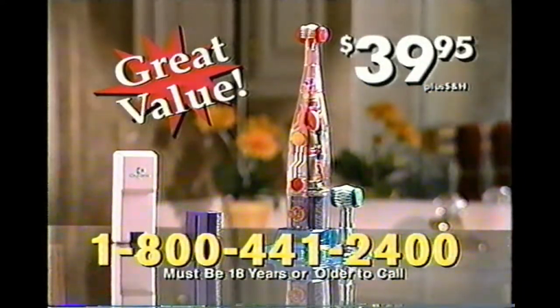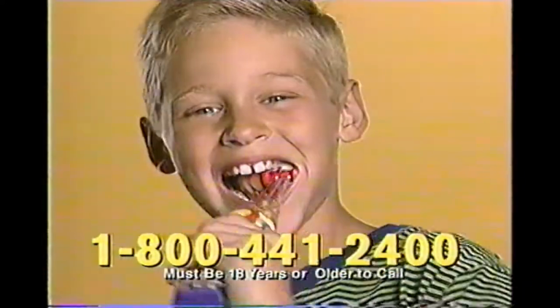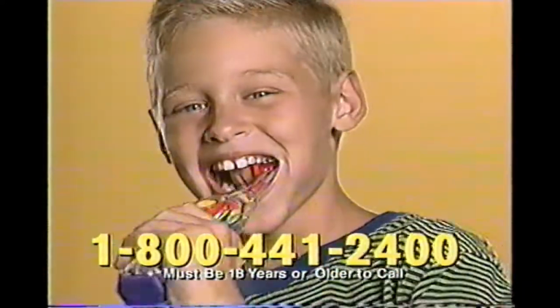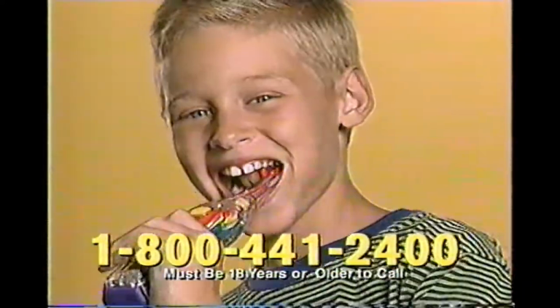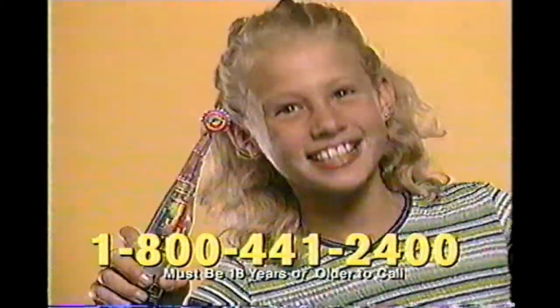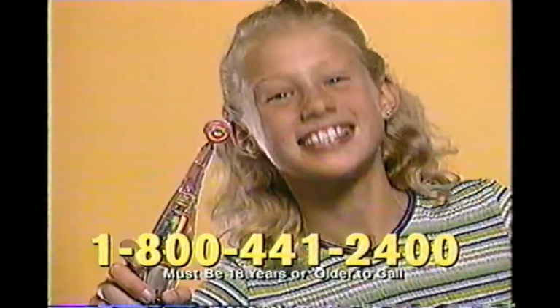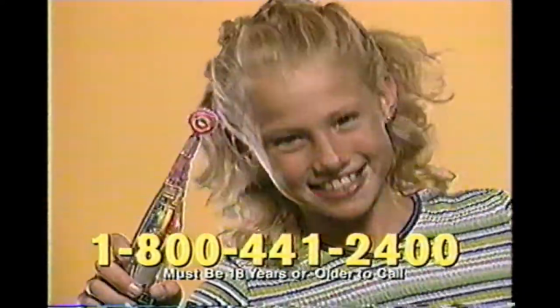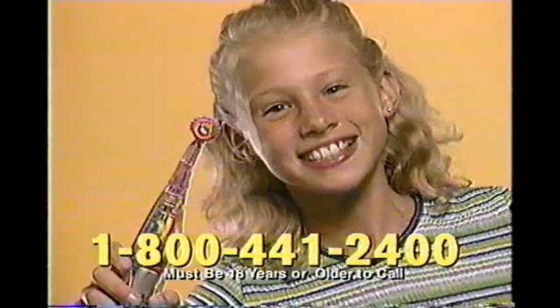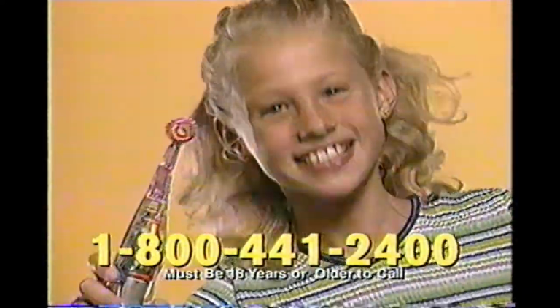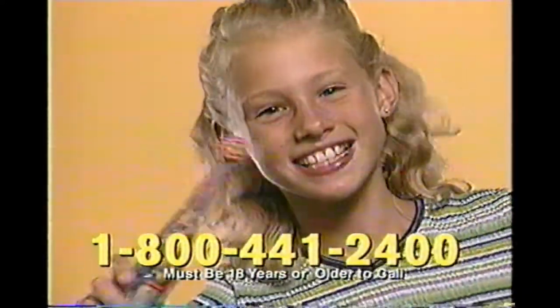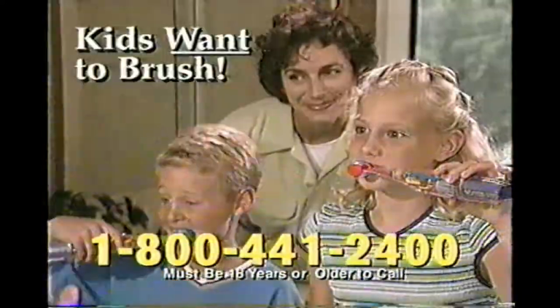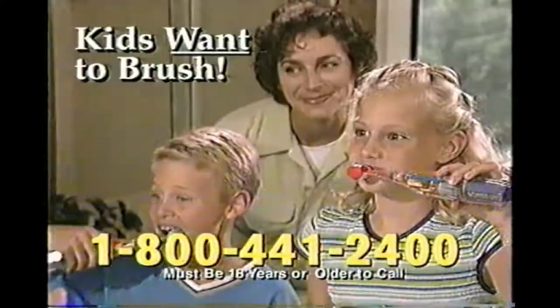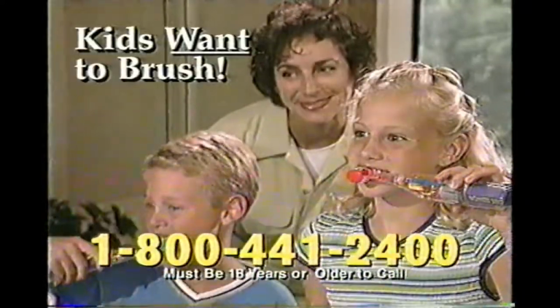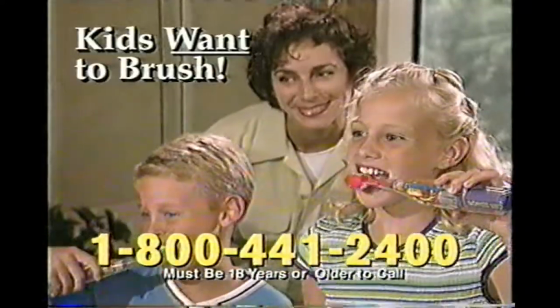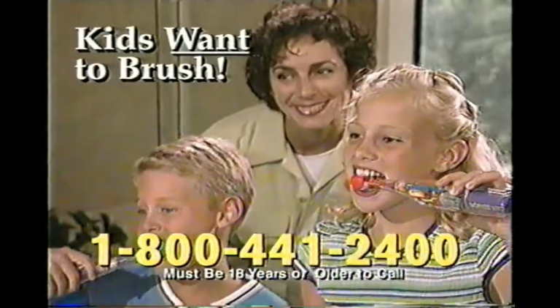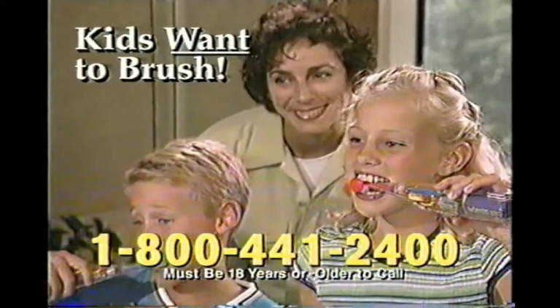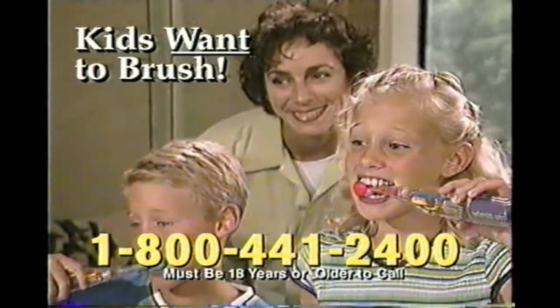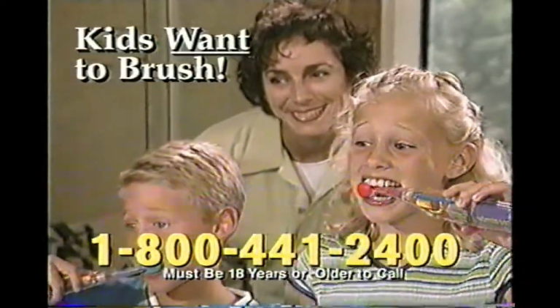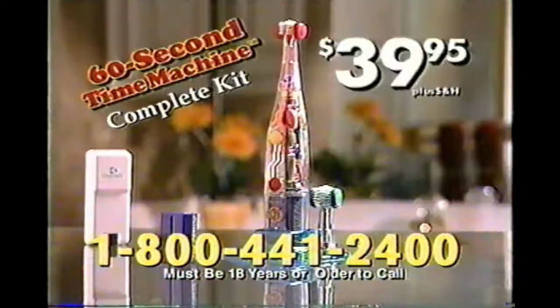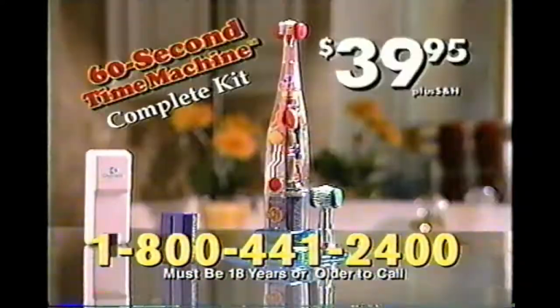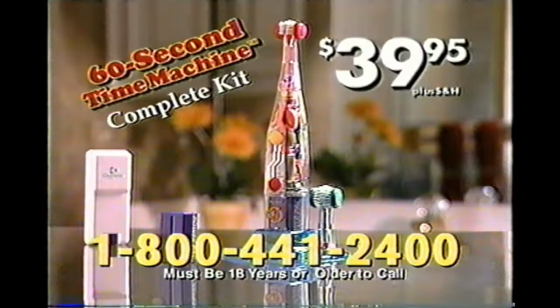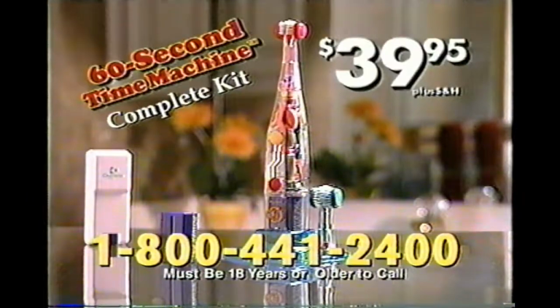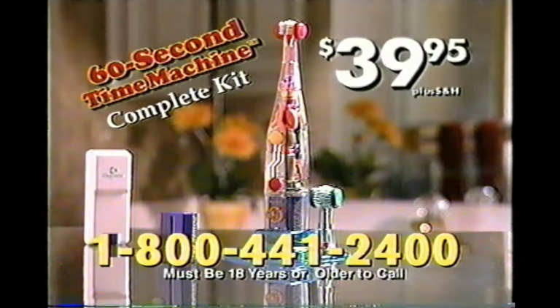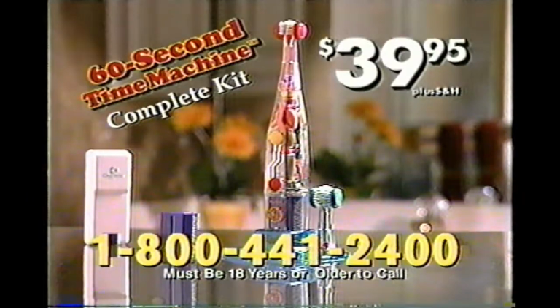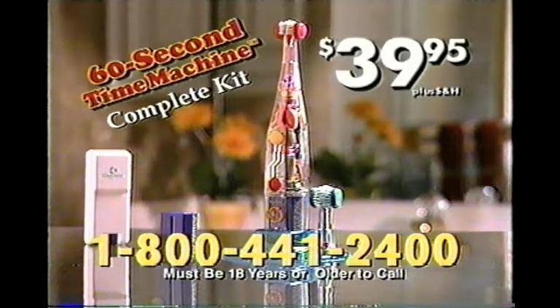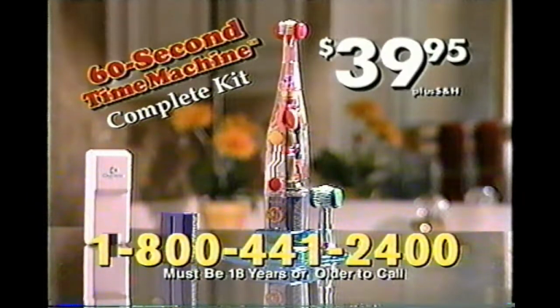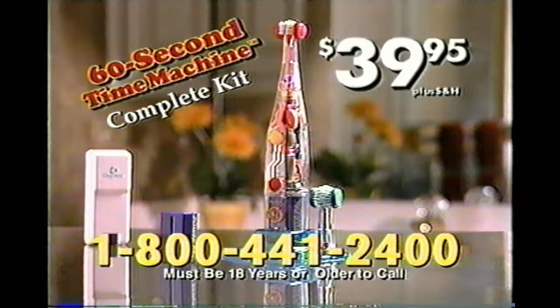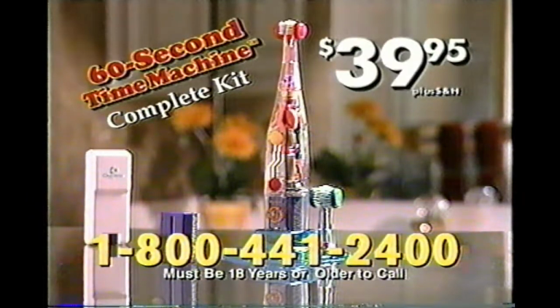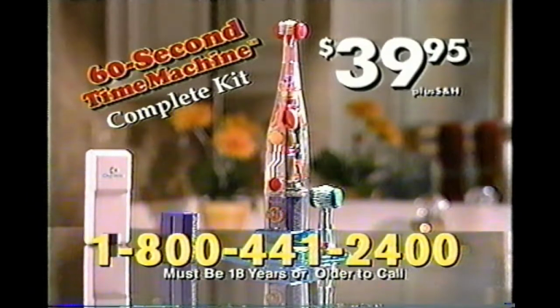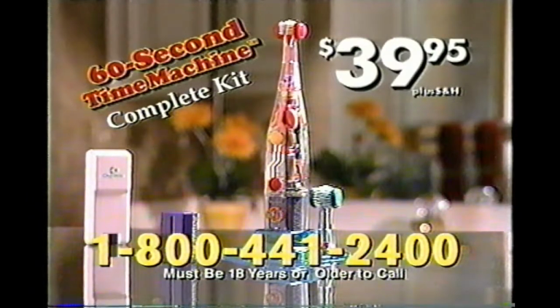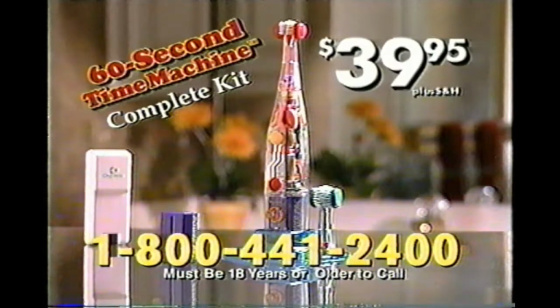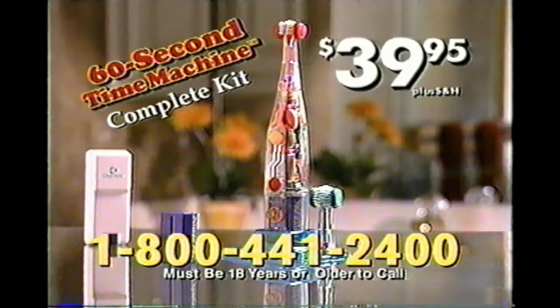It's fun, it works, and it makes kids want to brush. Available on this special TV offer. Here's how to order.